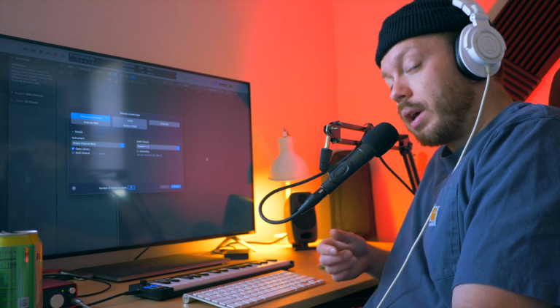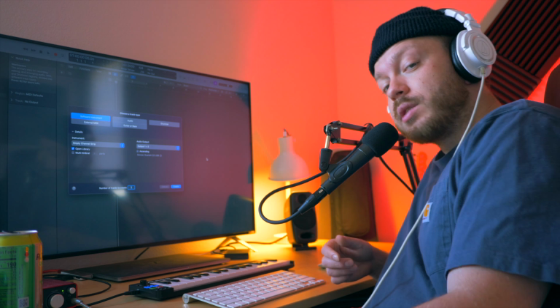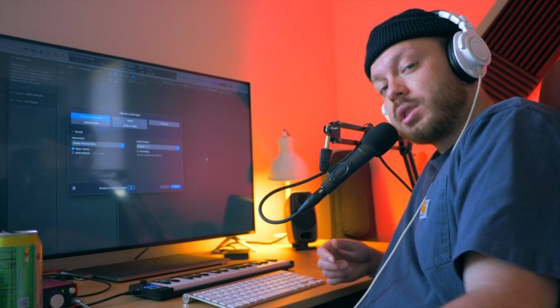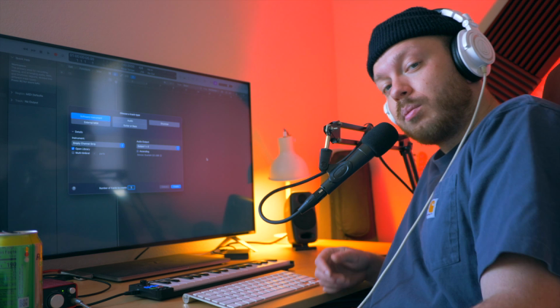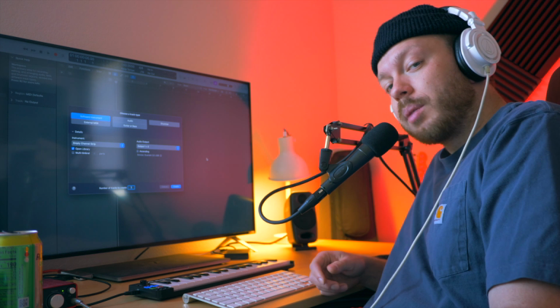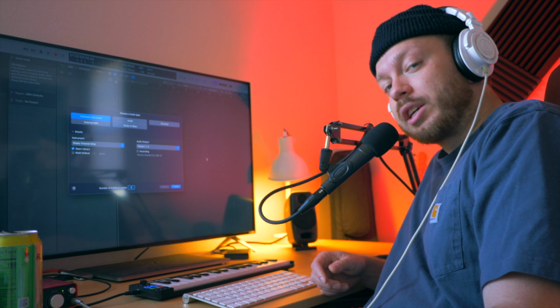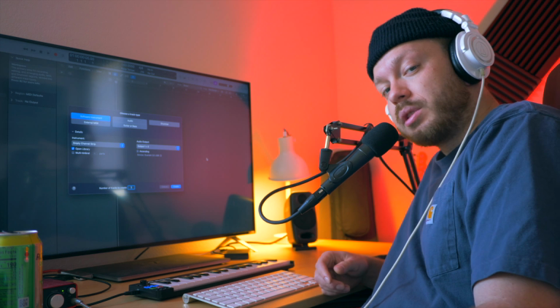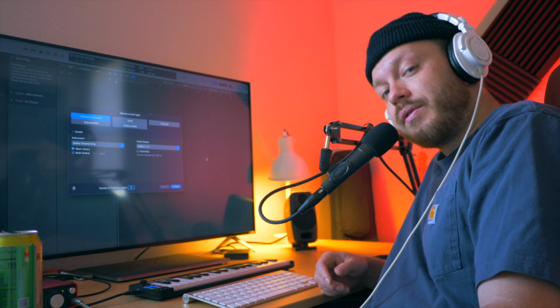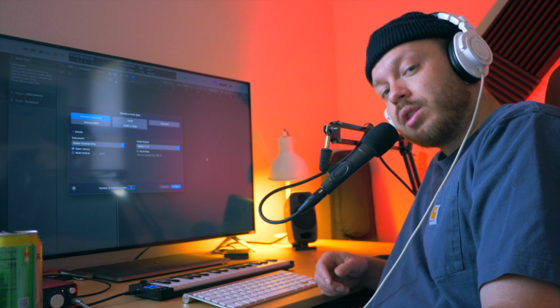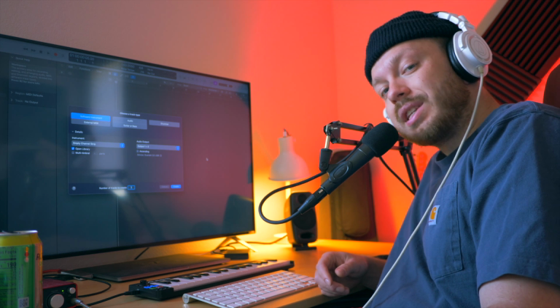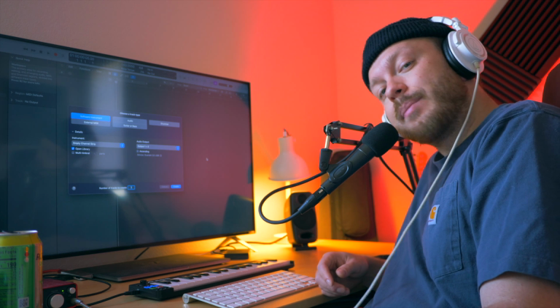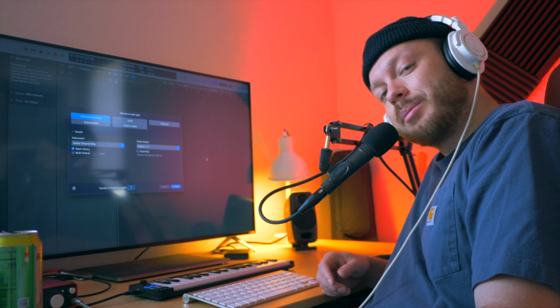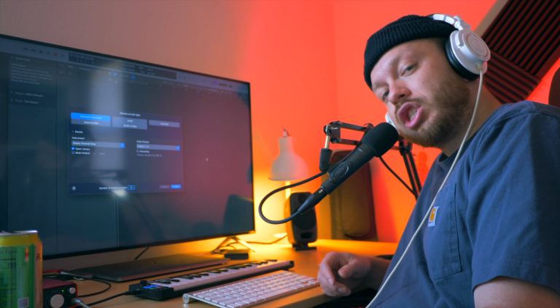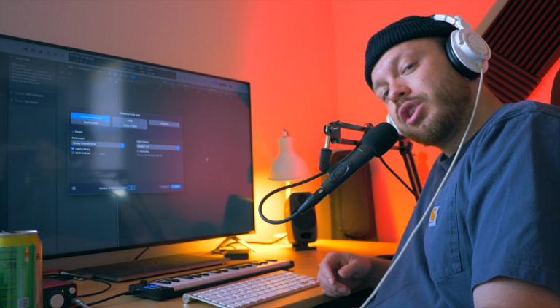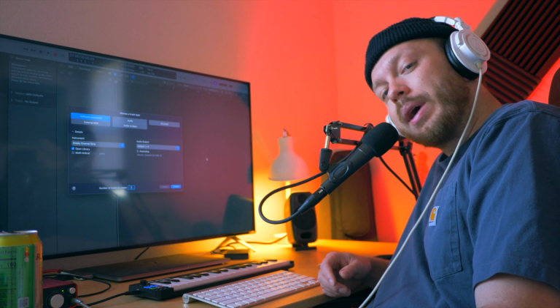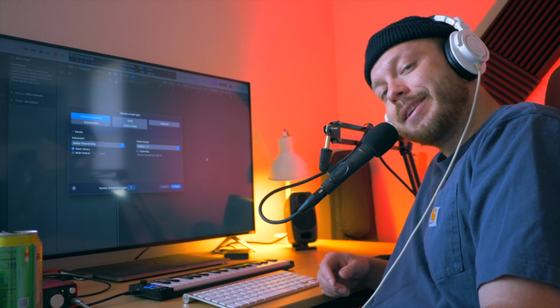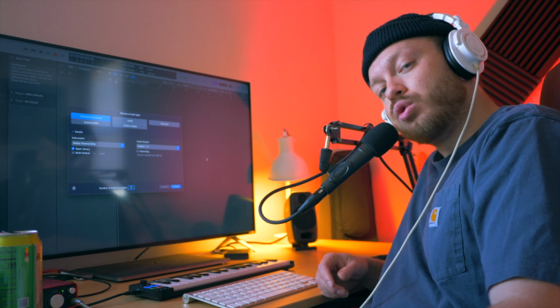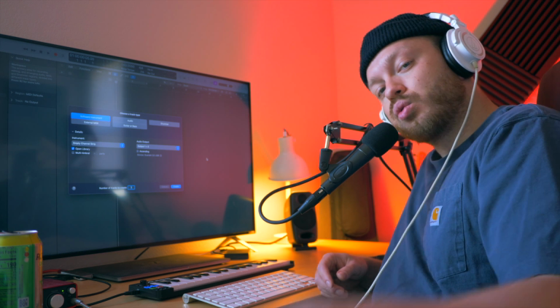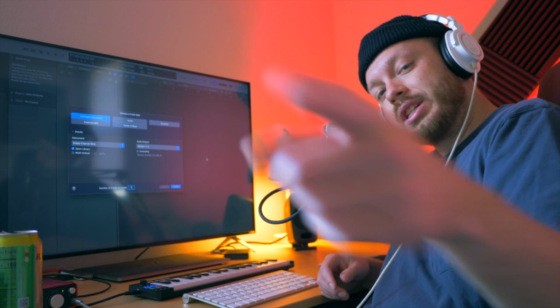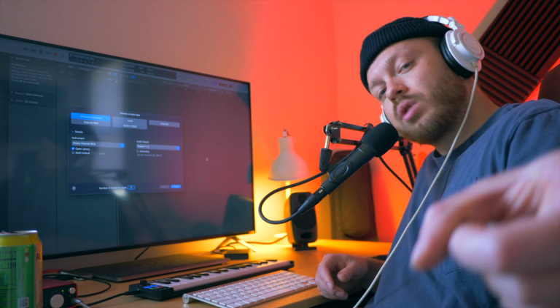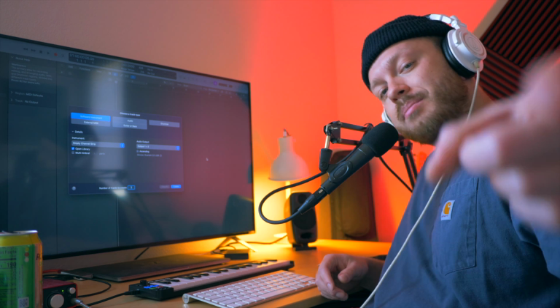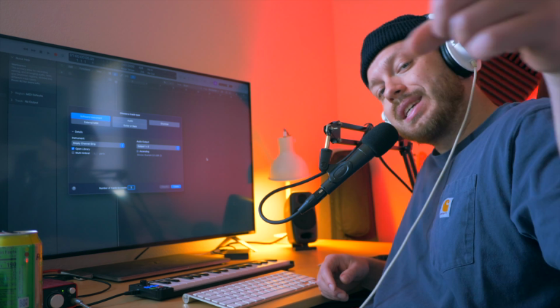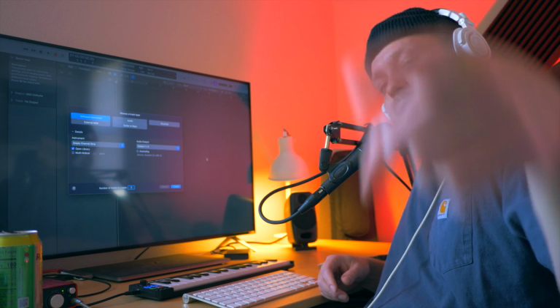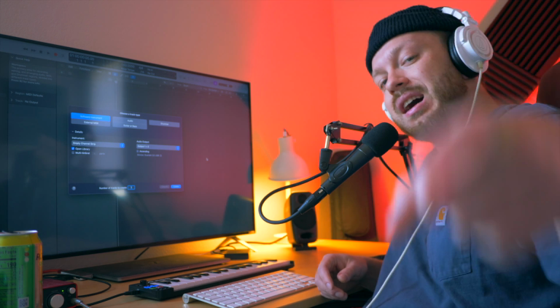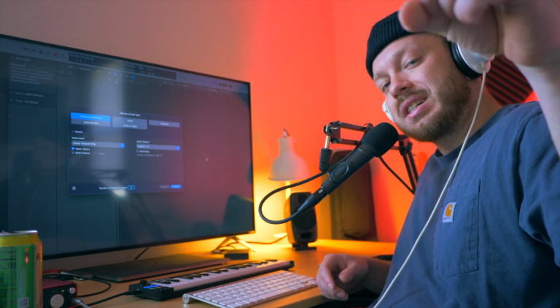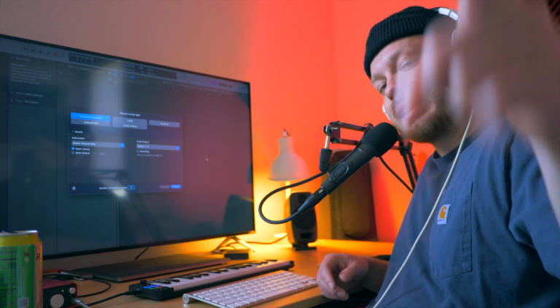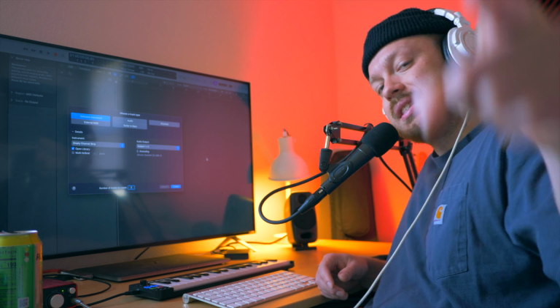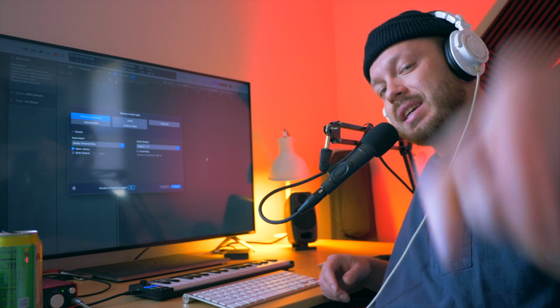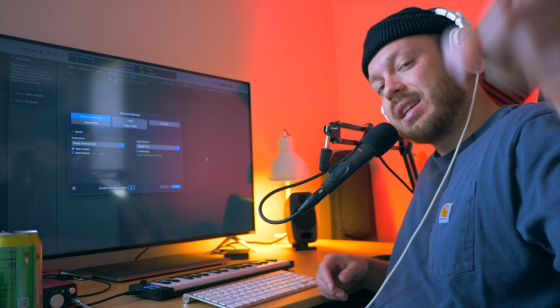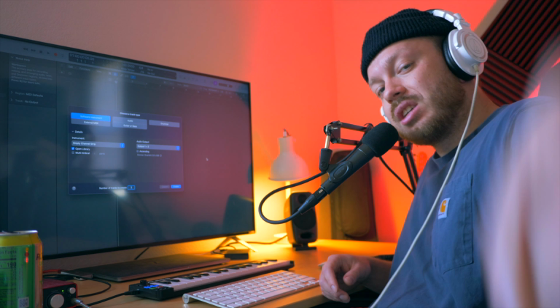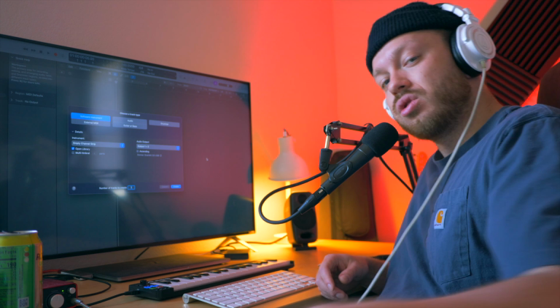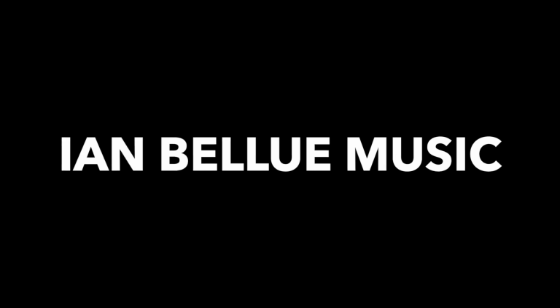Hey guys, what's up? Welcome back to another video. Today I'm going to be showing you how to do drill drums in Logic. Let's get into it.